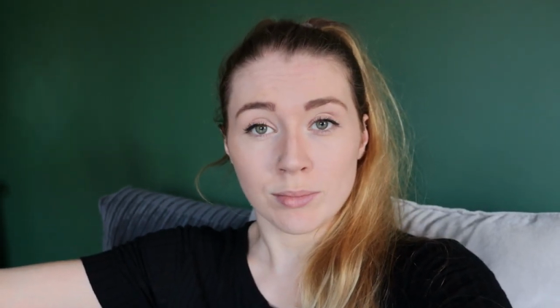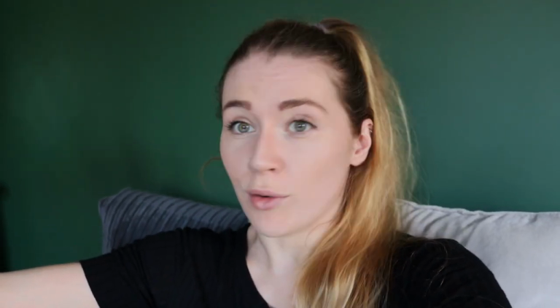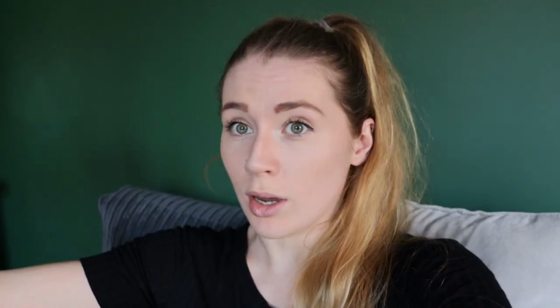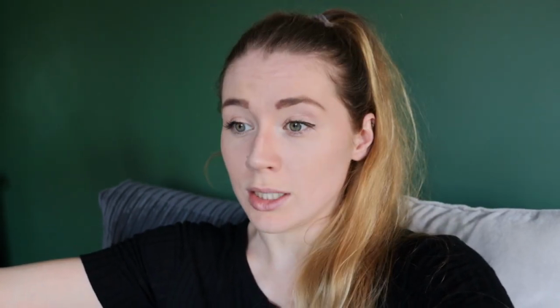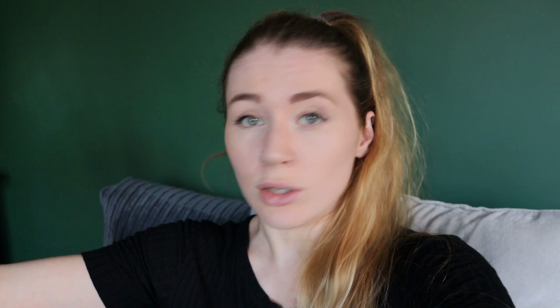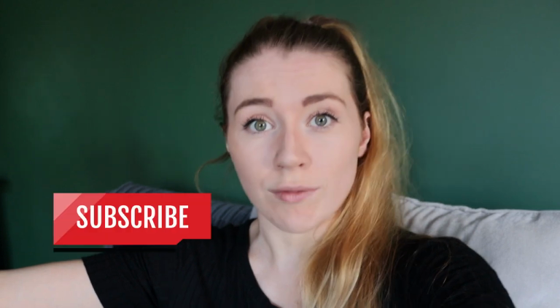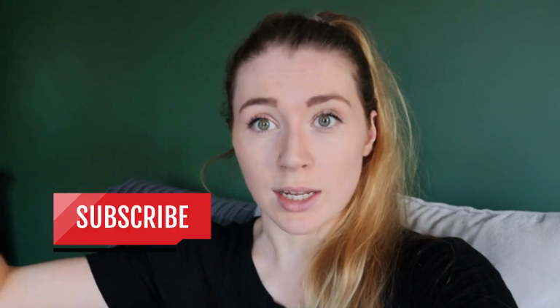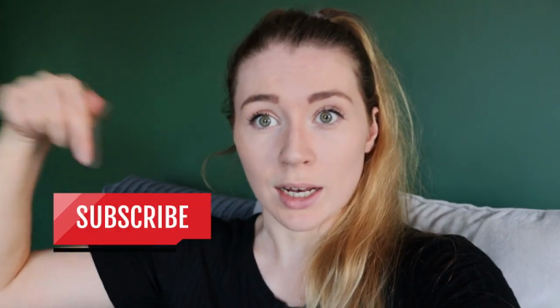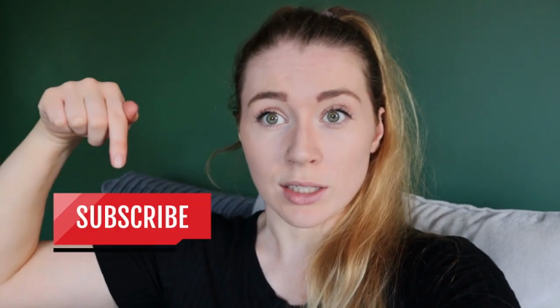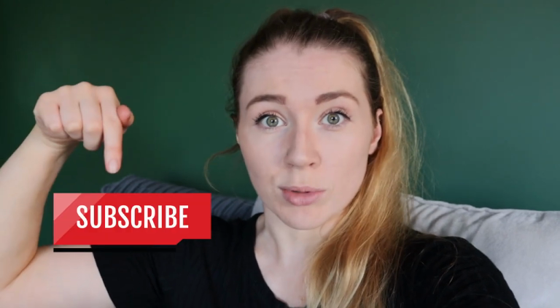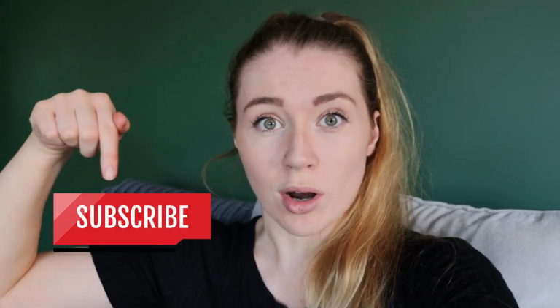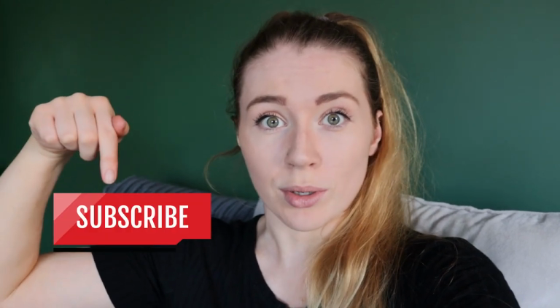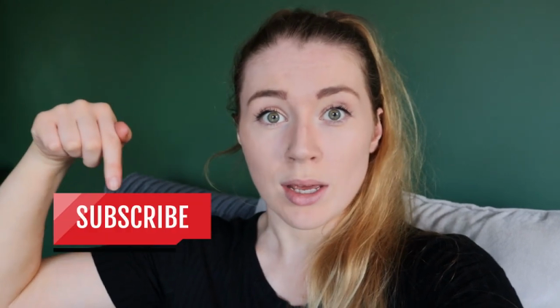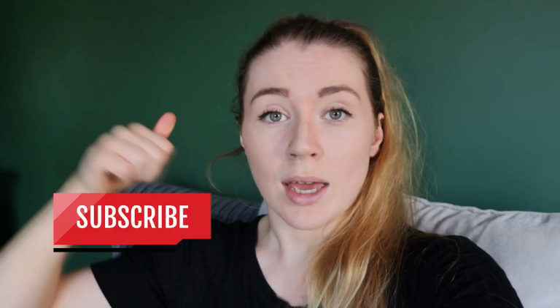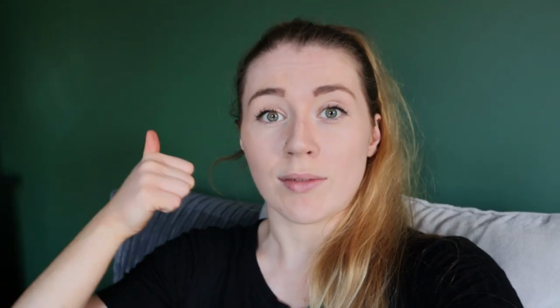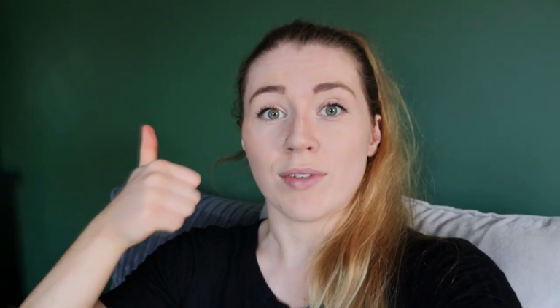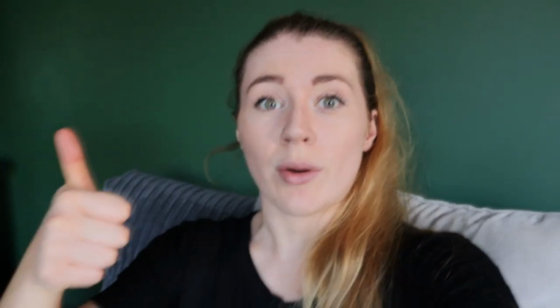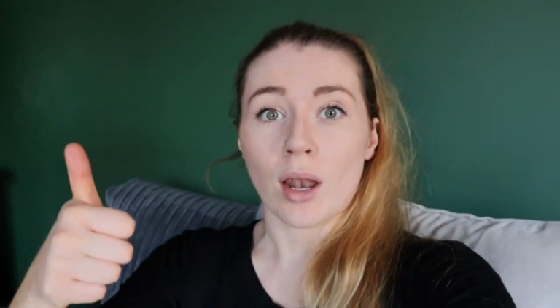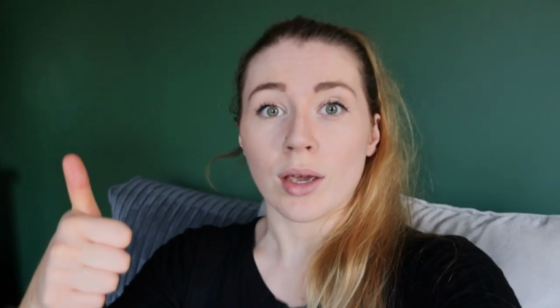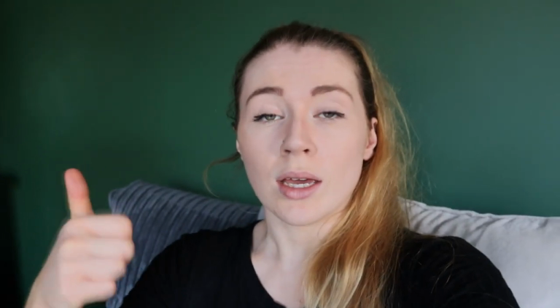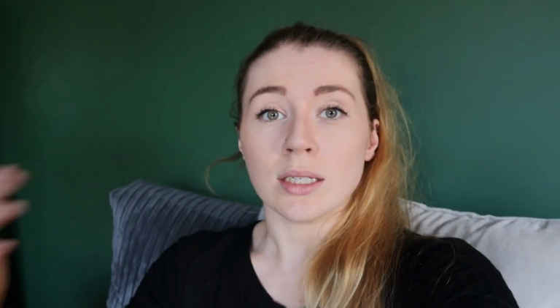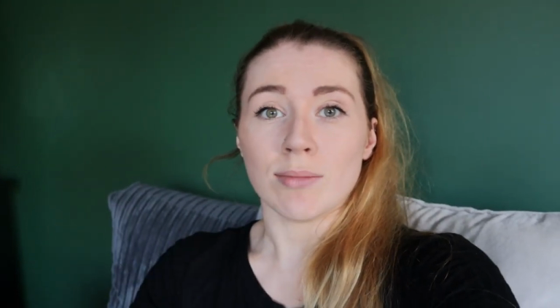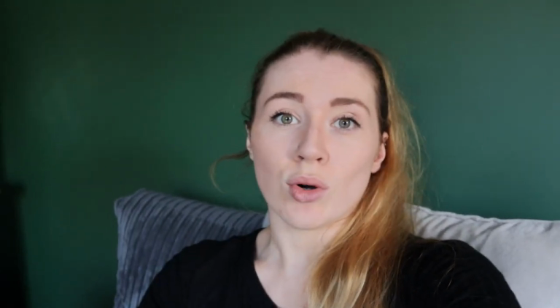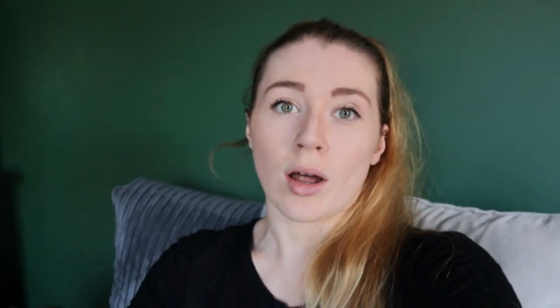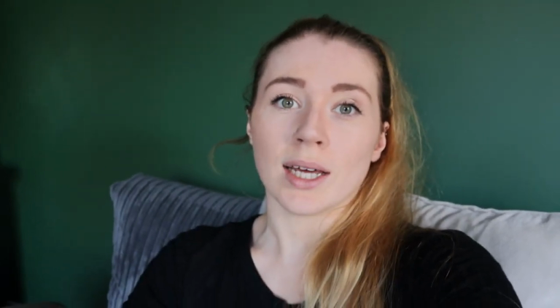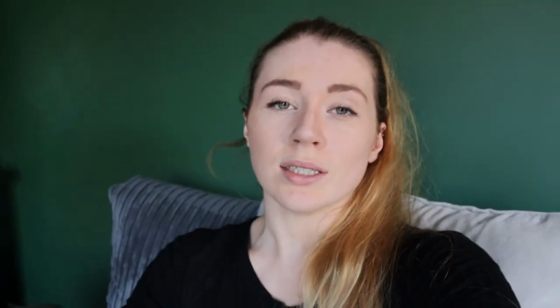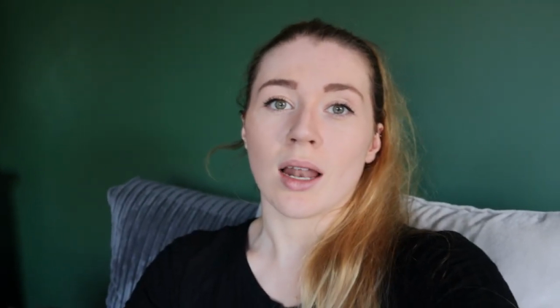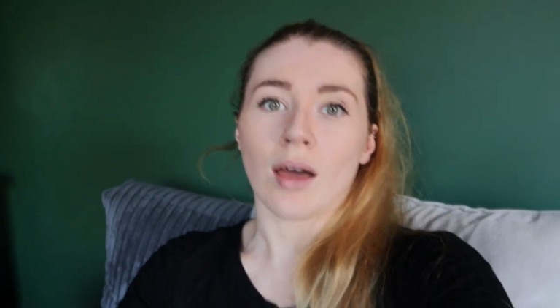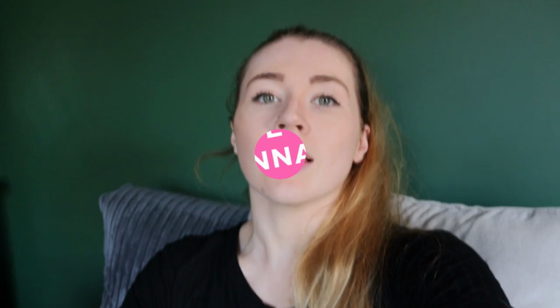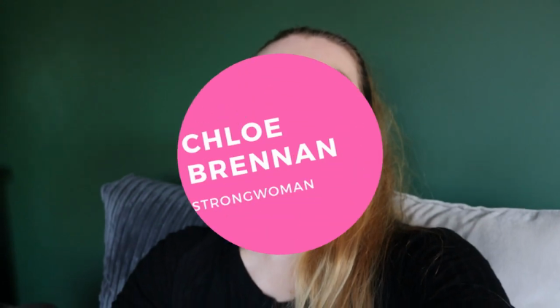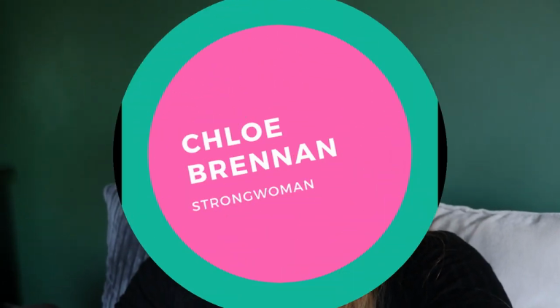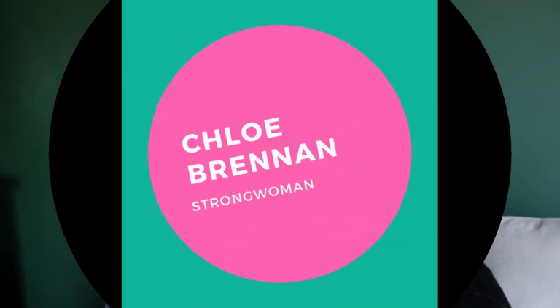Before I continue, don't forget to click the subscribe button and give the video a like to see more content like this.